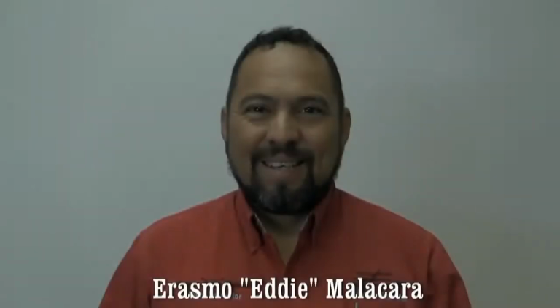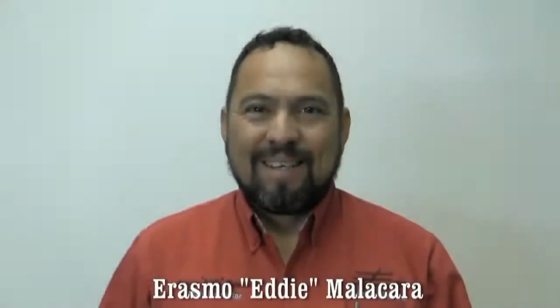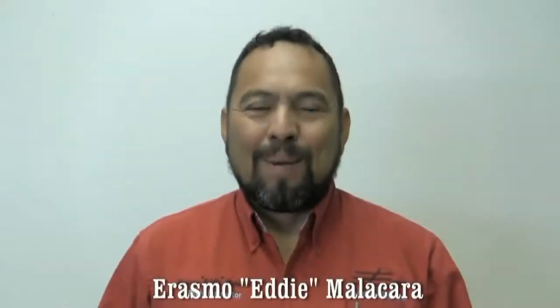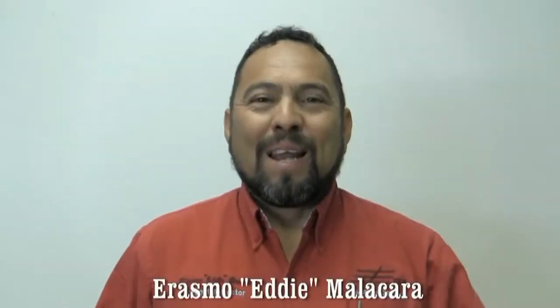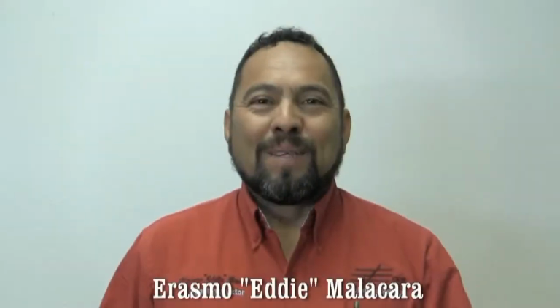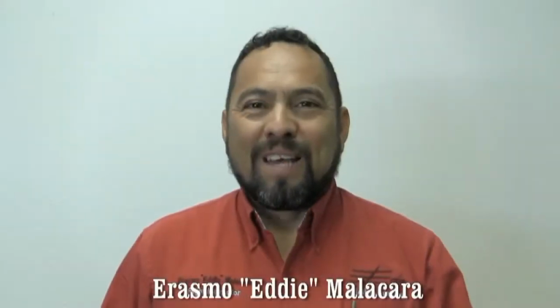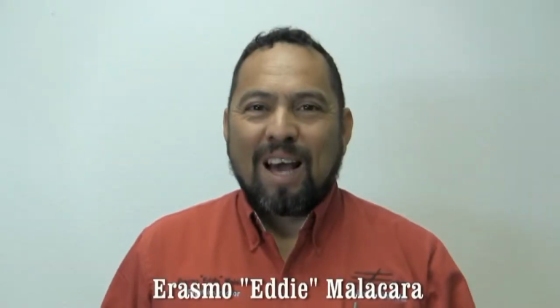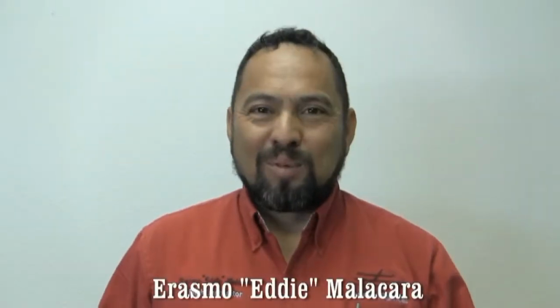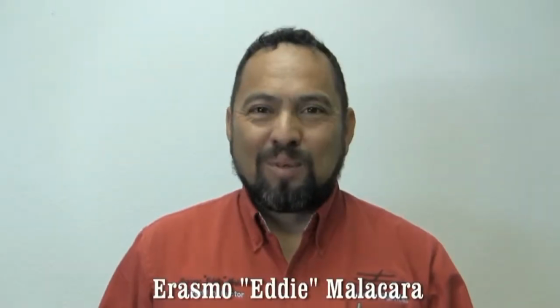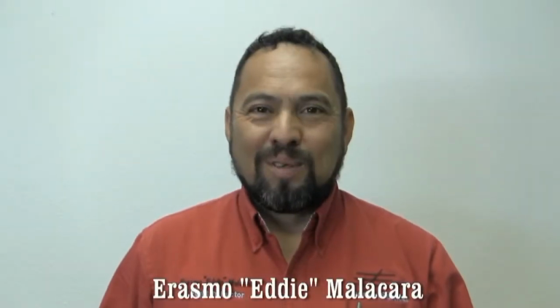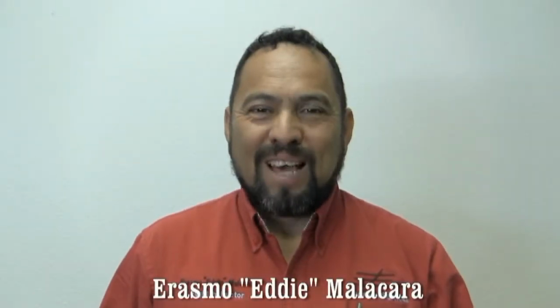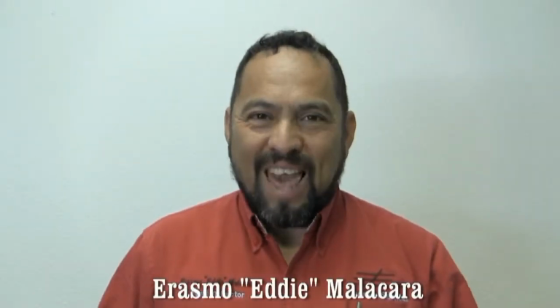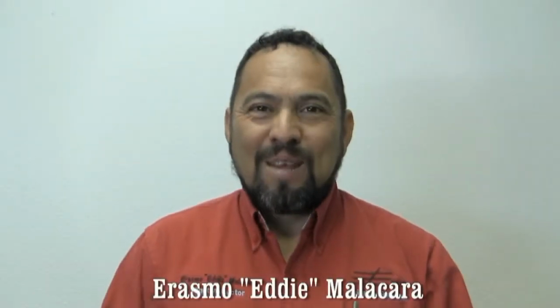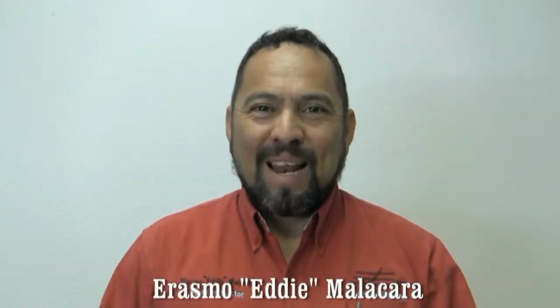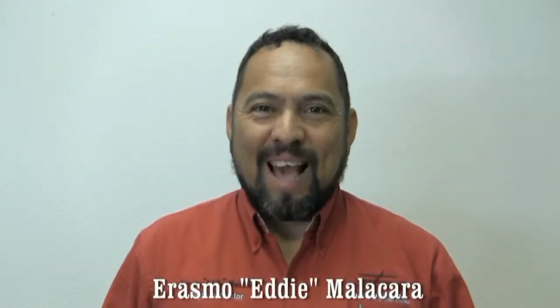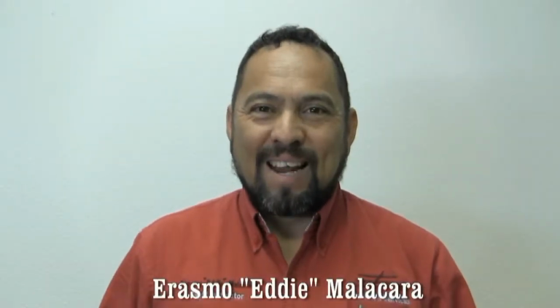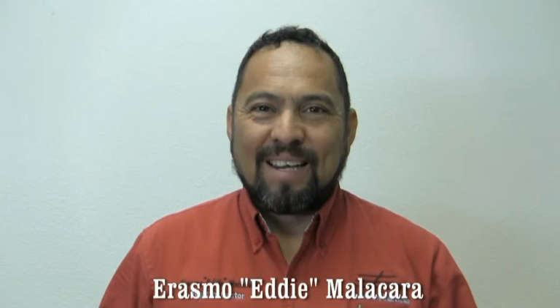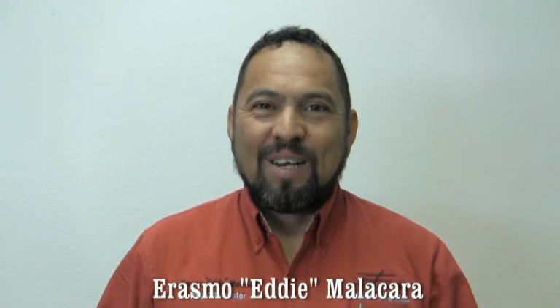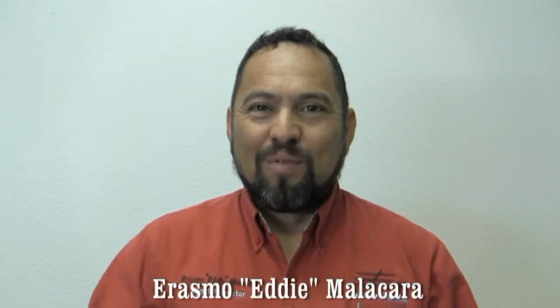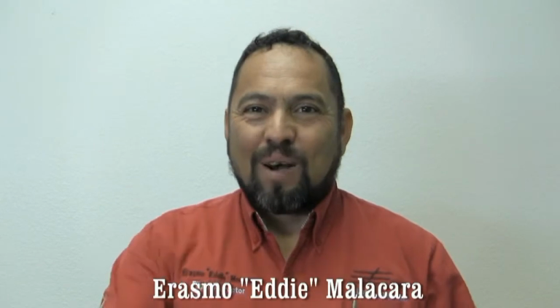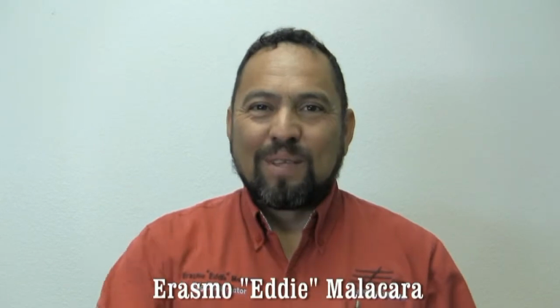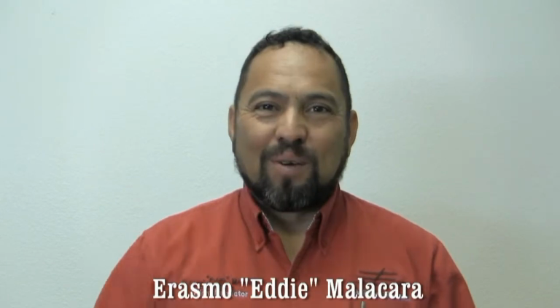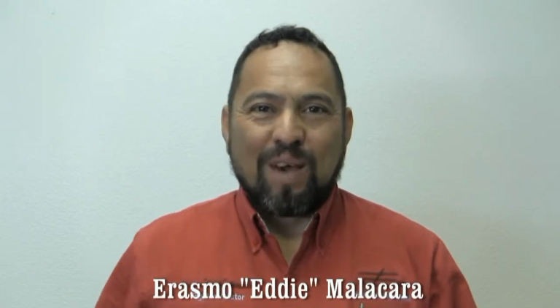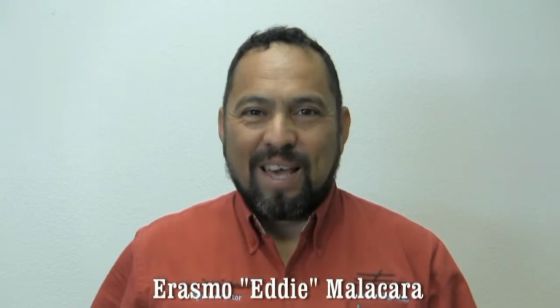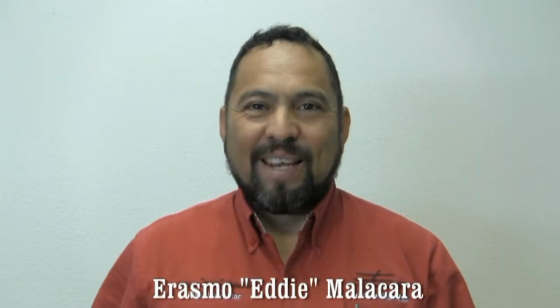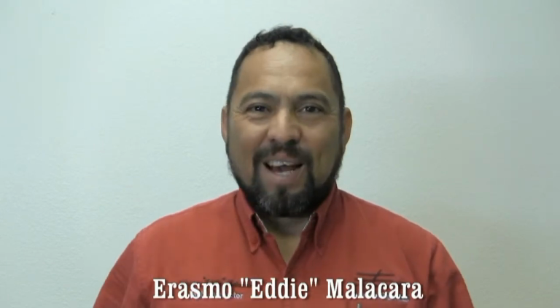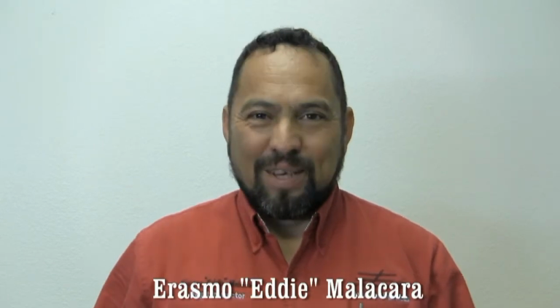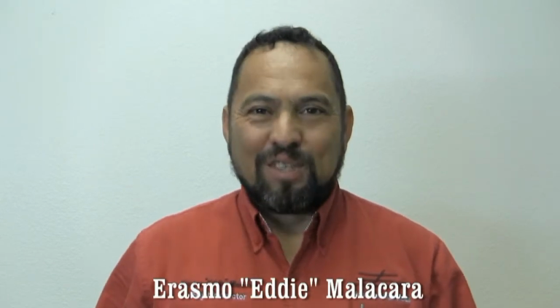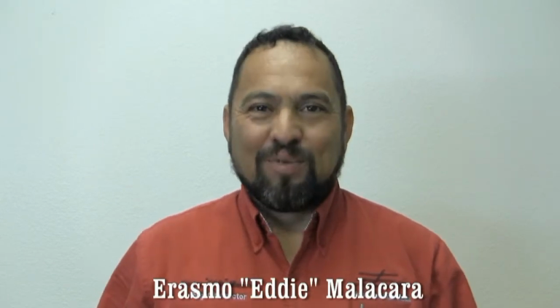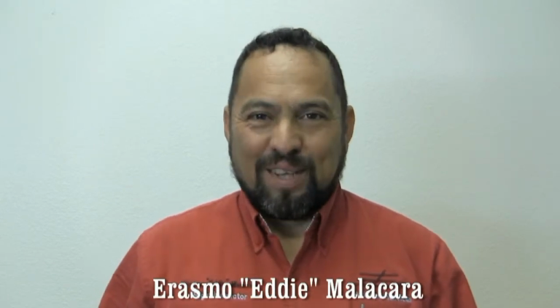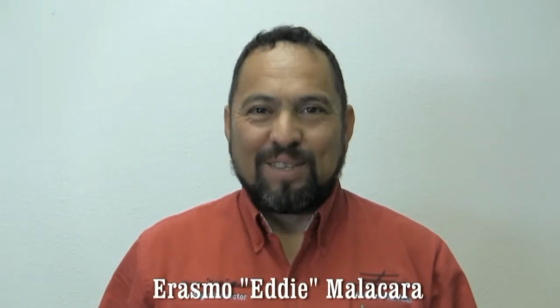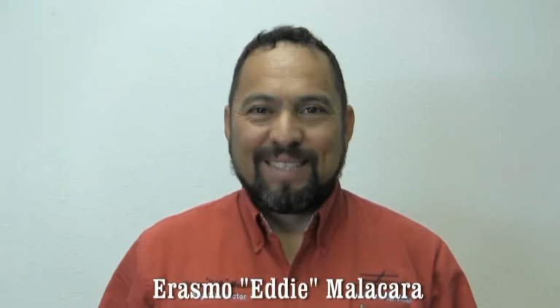My name is Erasmu Eddie Malacara, founder of Eddie Aviation Videos.